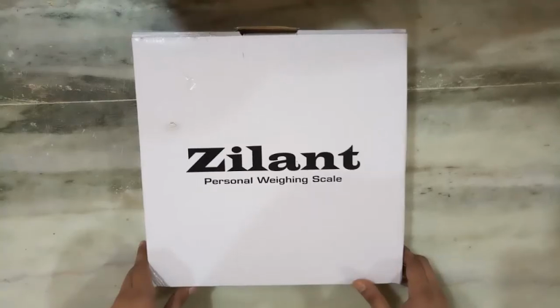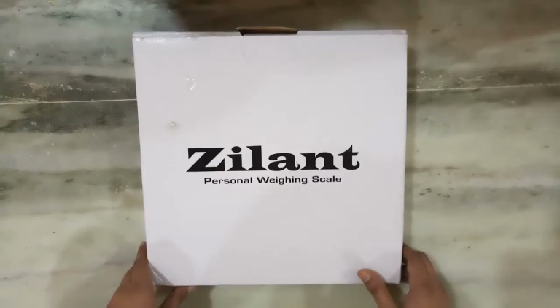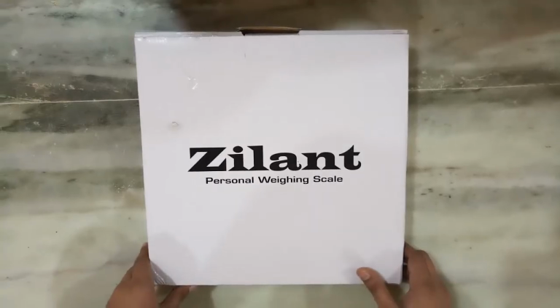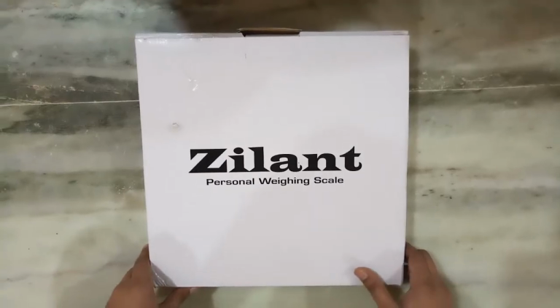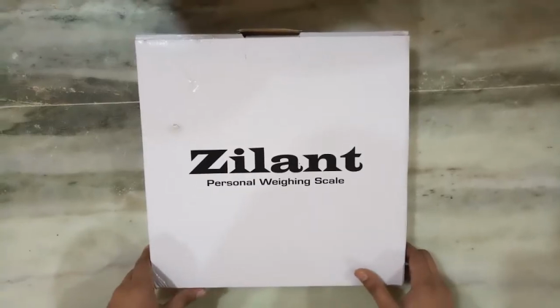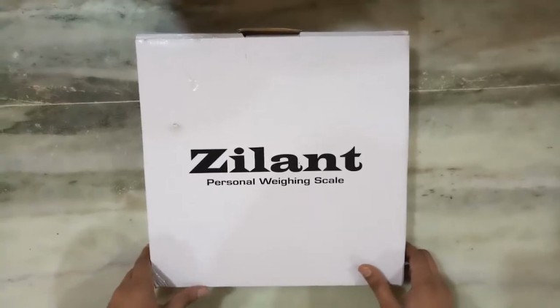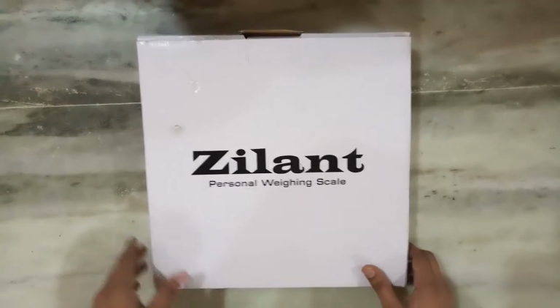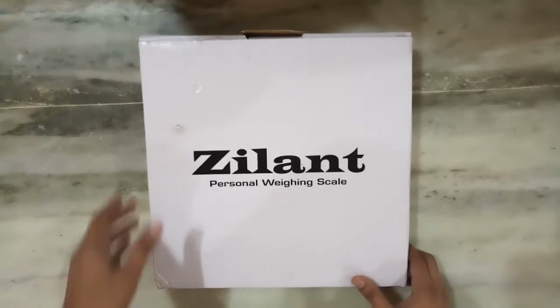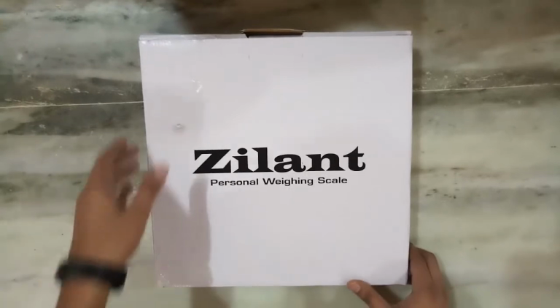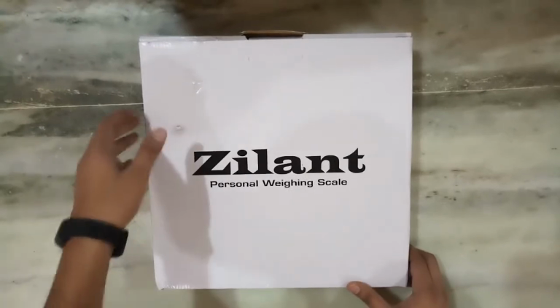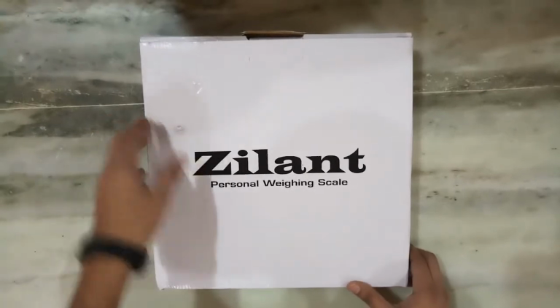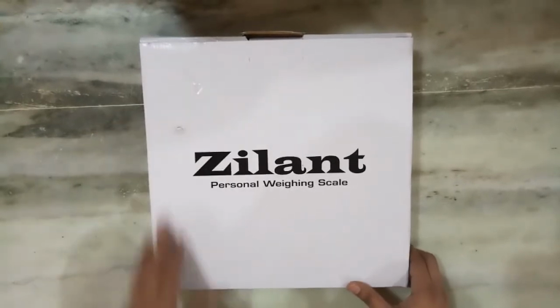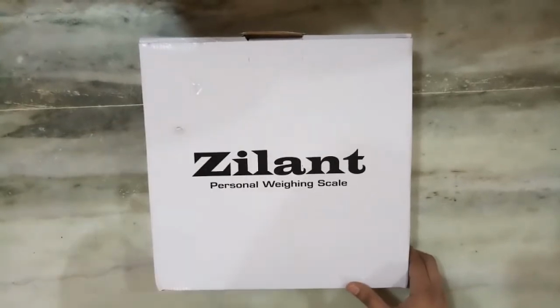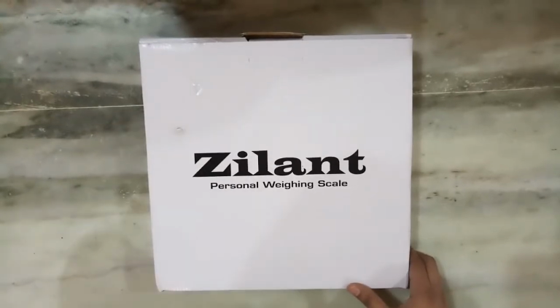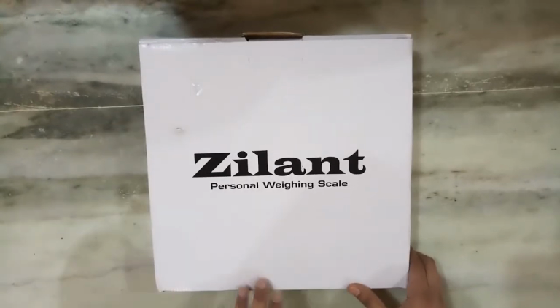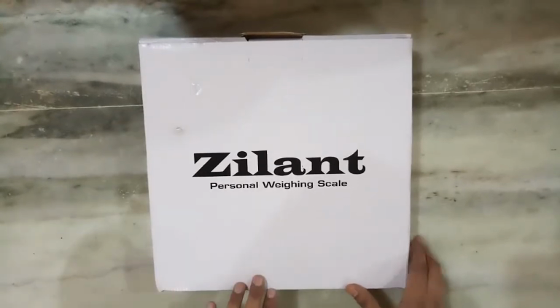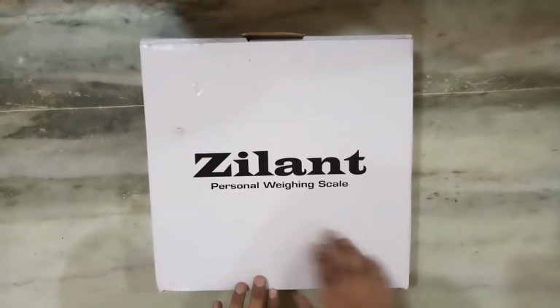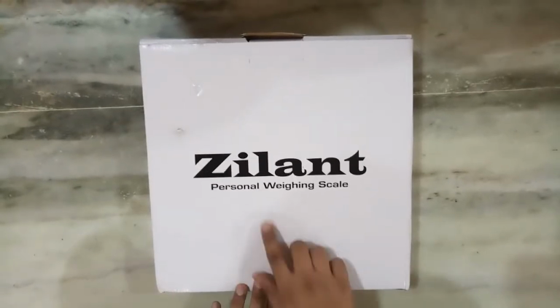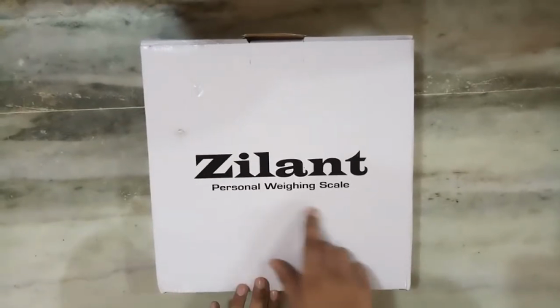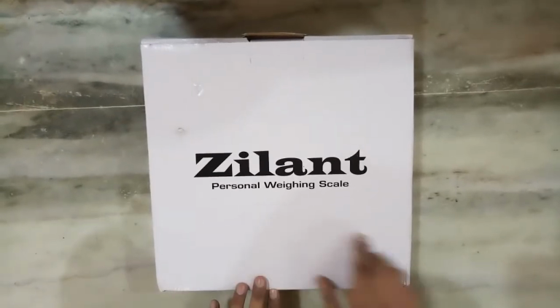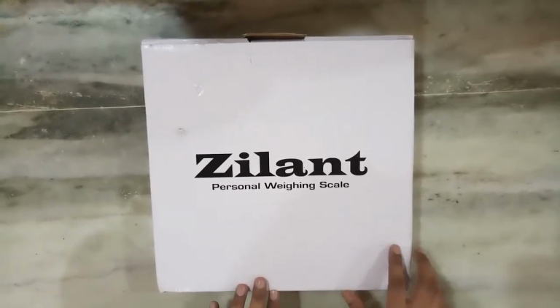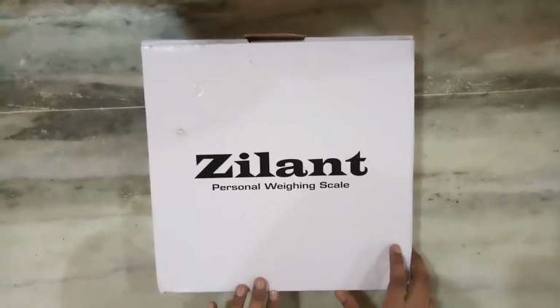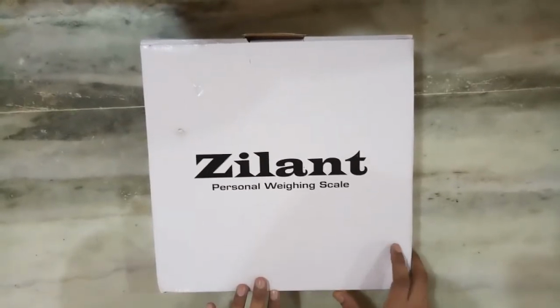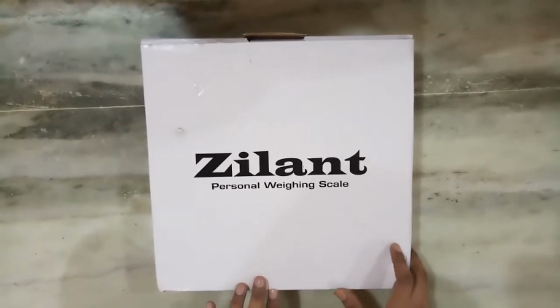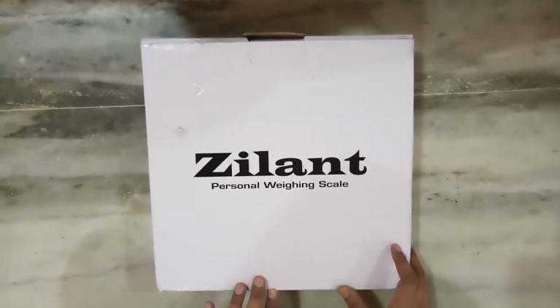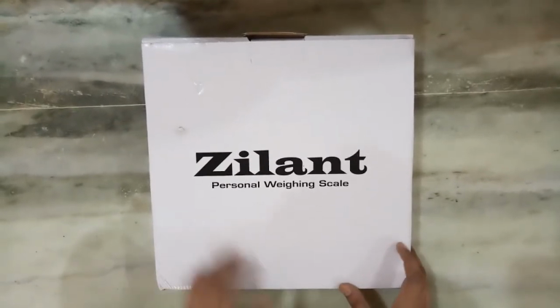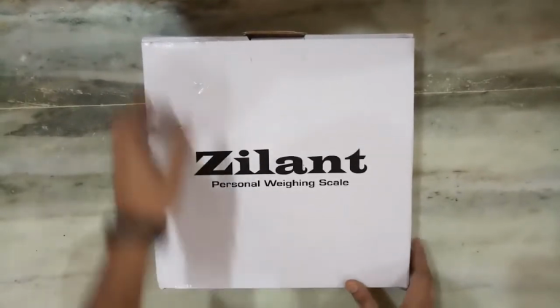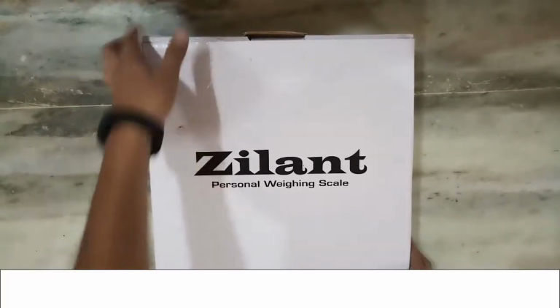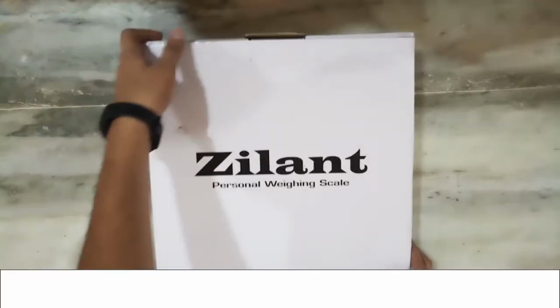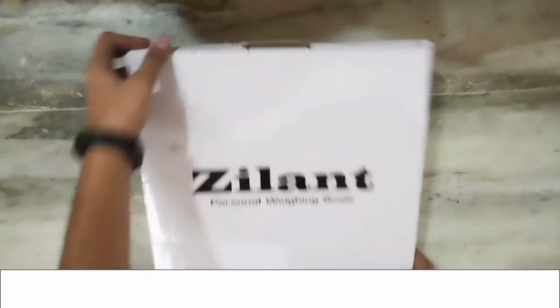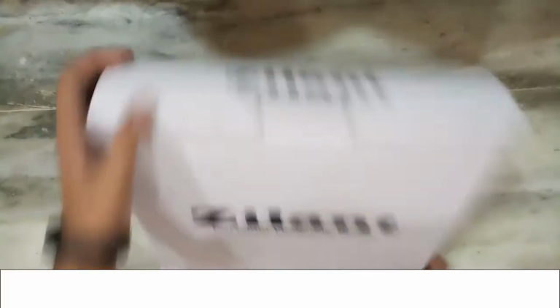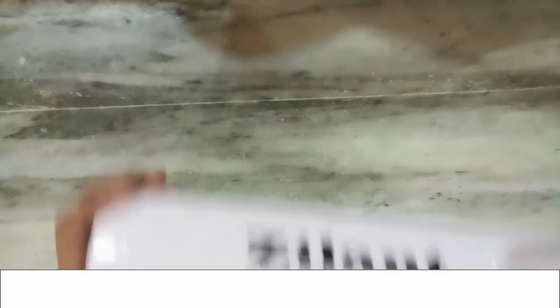Hello guys, welcome to the channel. Today we are going to review Zilliant's personal weight scale. Let's unbox this.